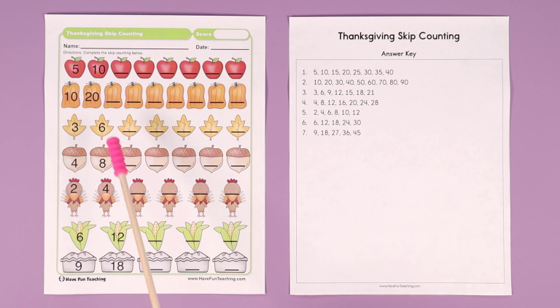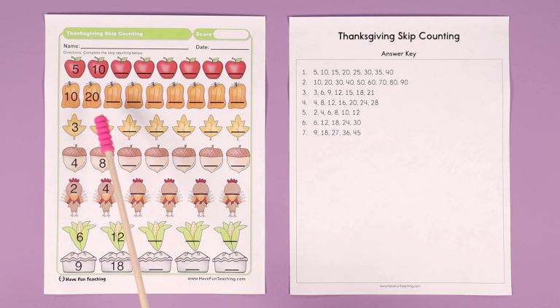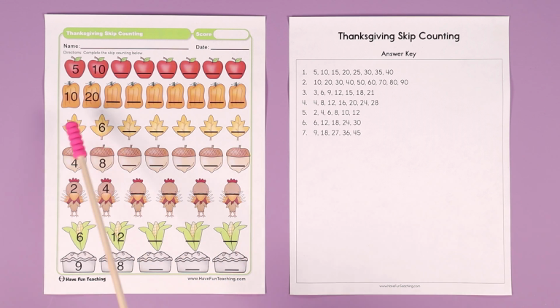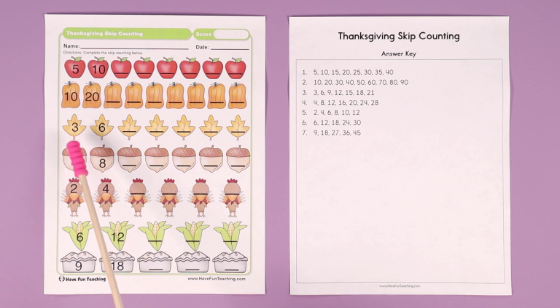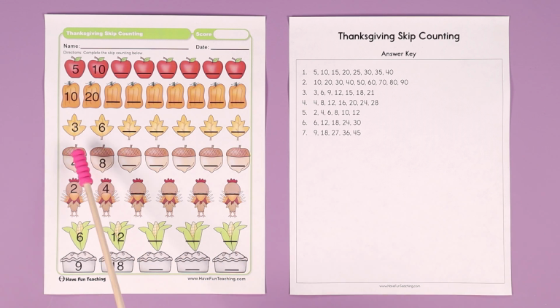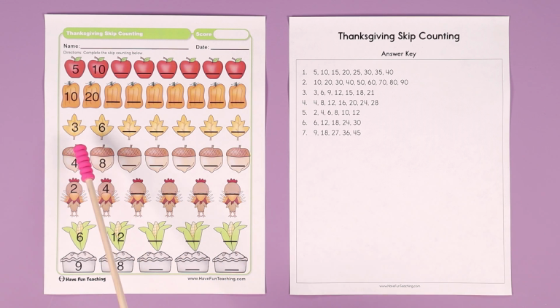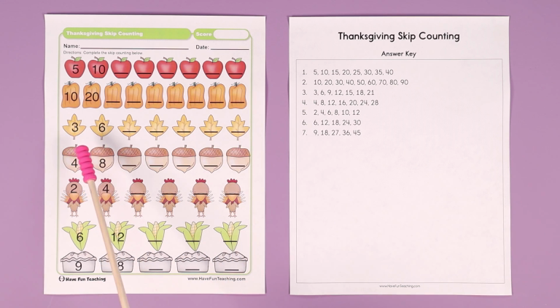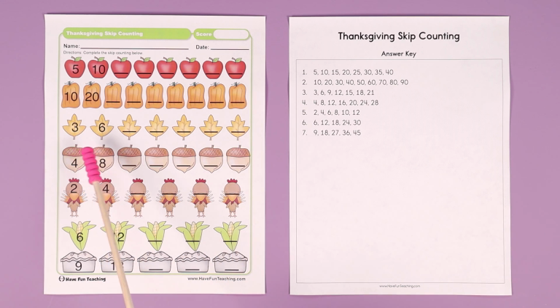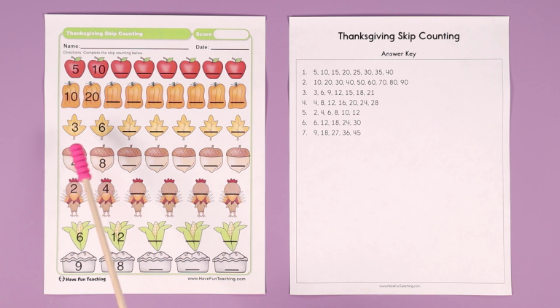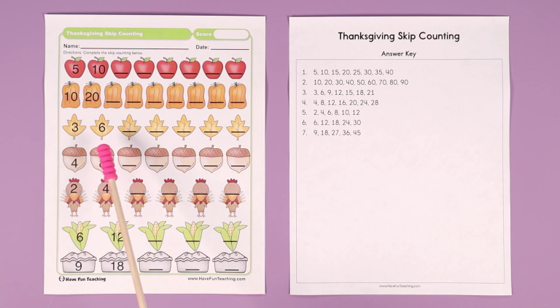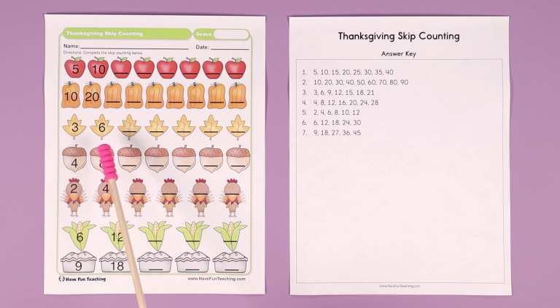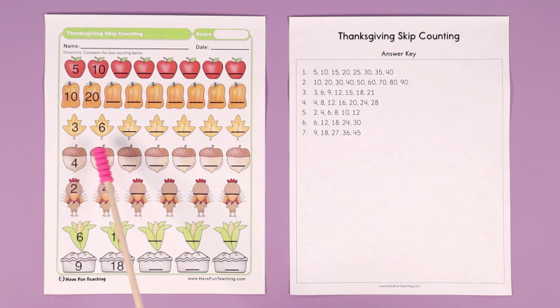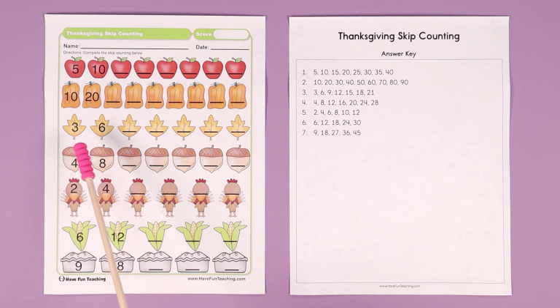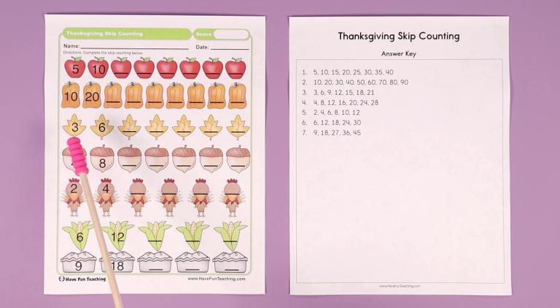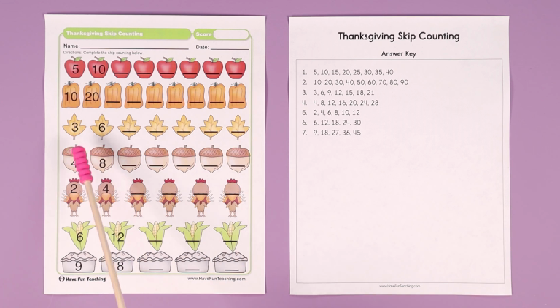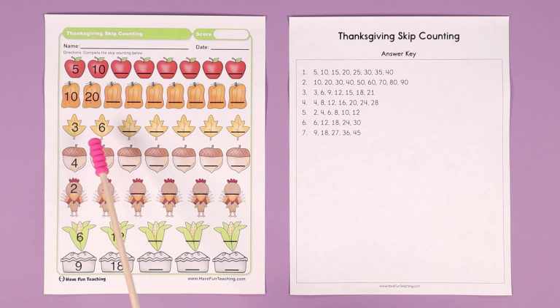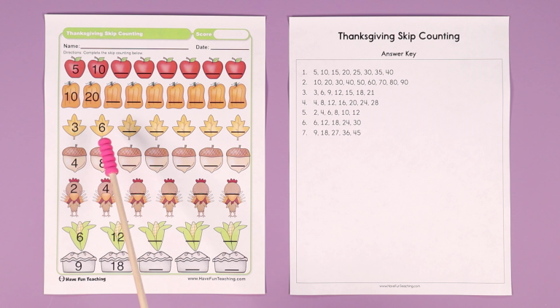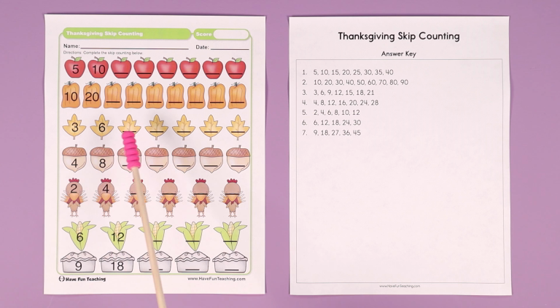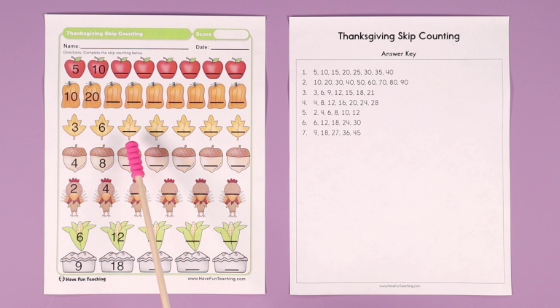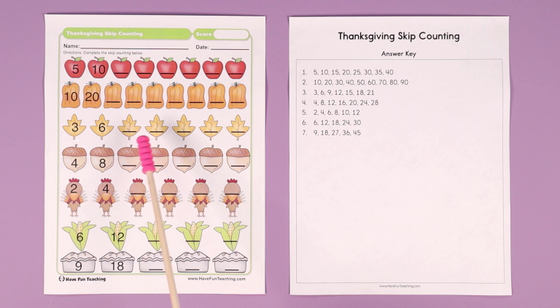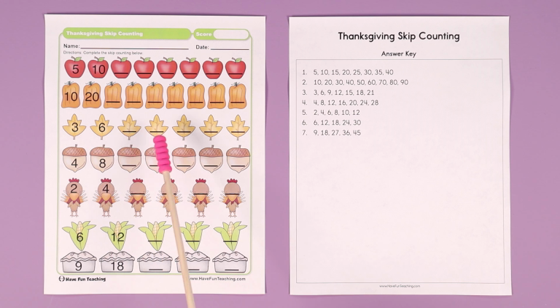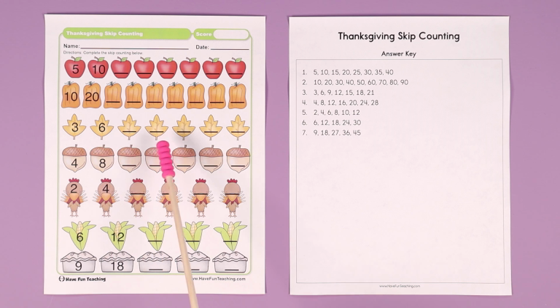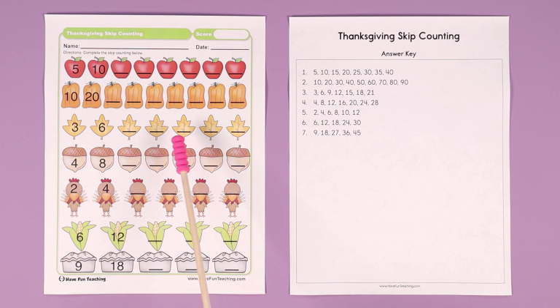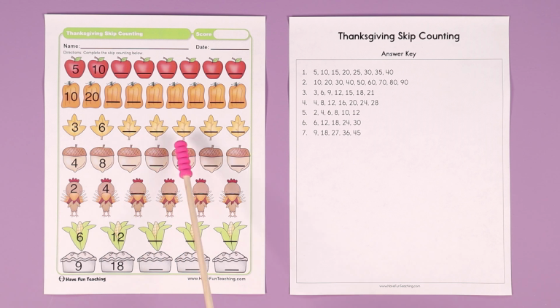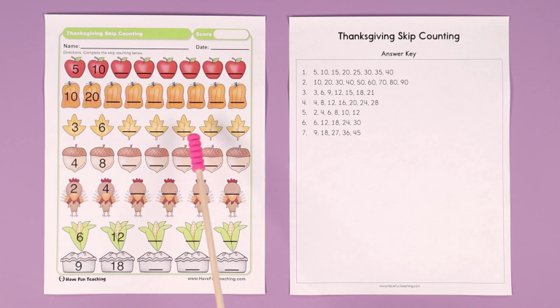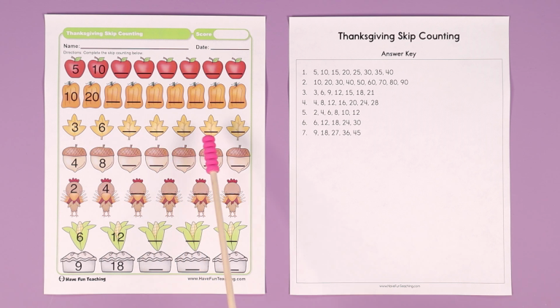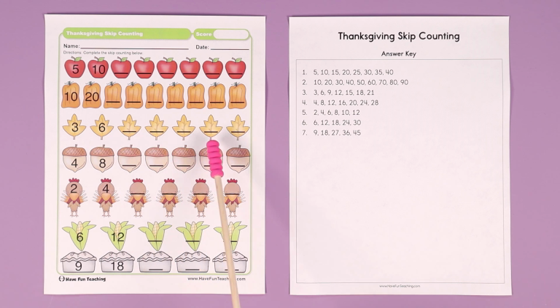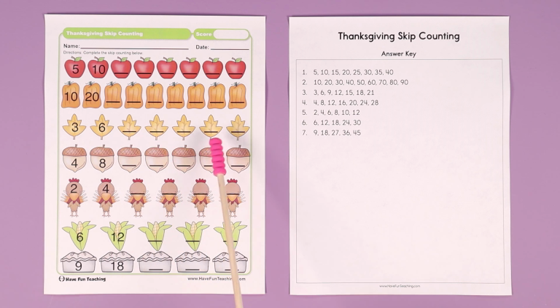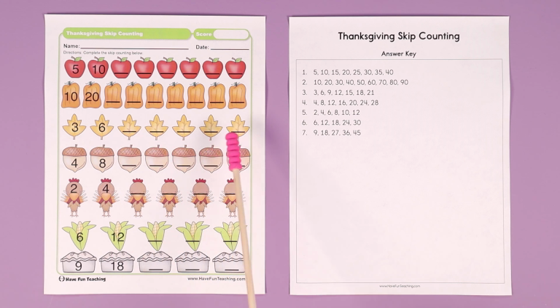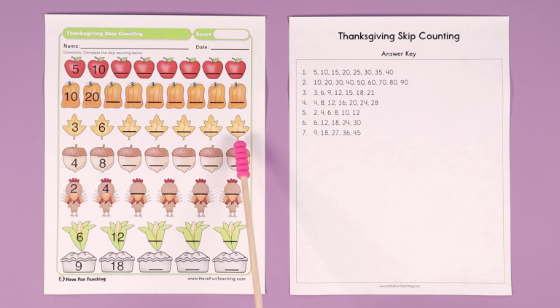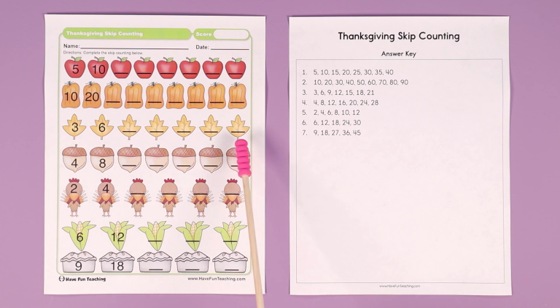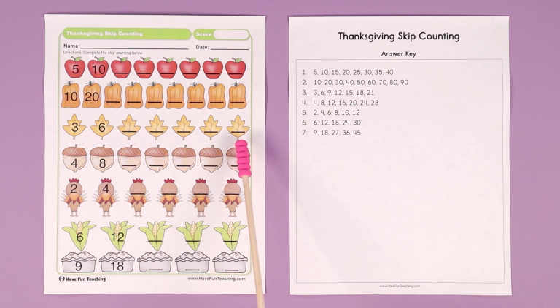The leaves are skip counting by threes: 3, 6, 9, 12, 15, 18, 21.